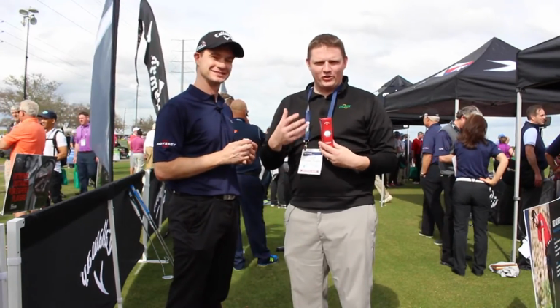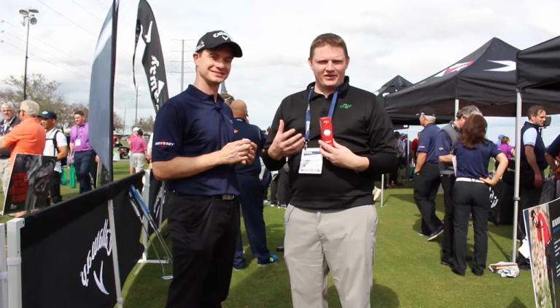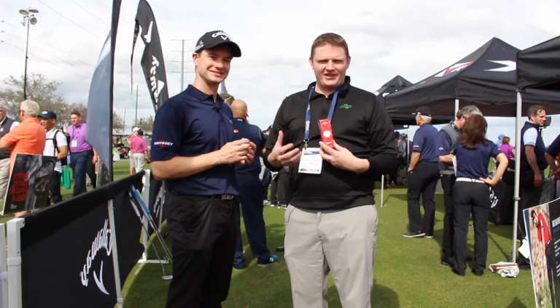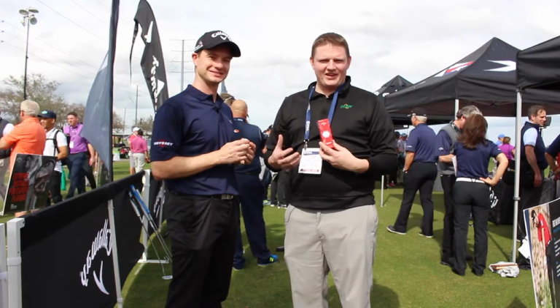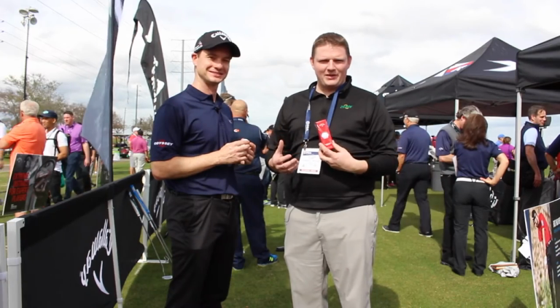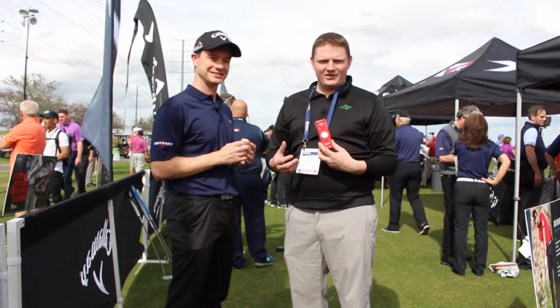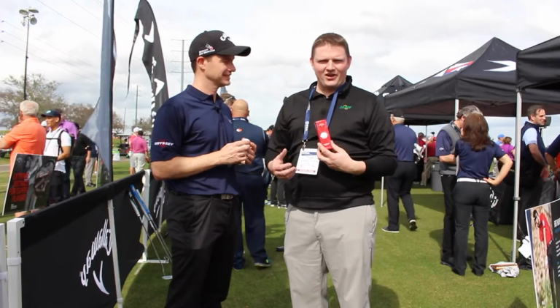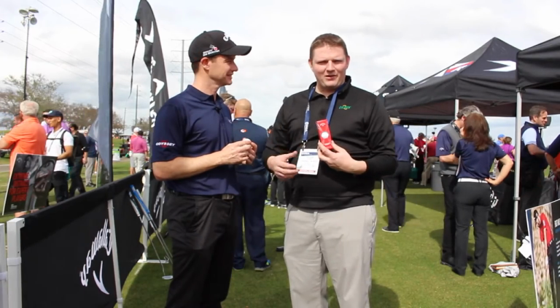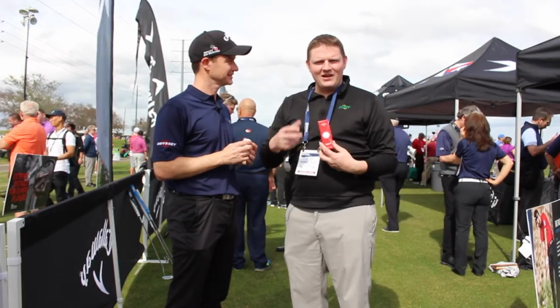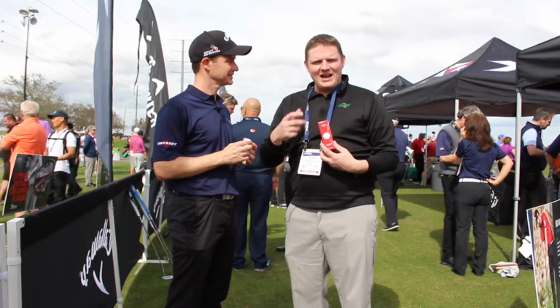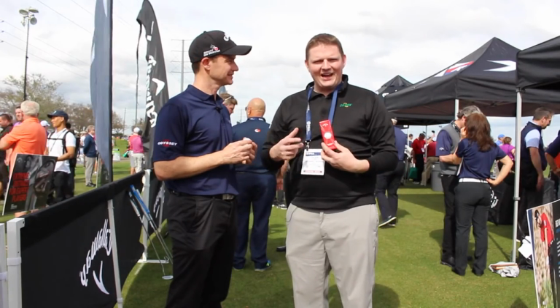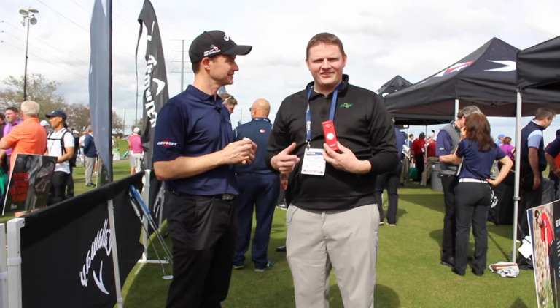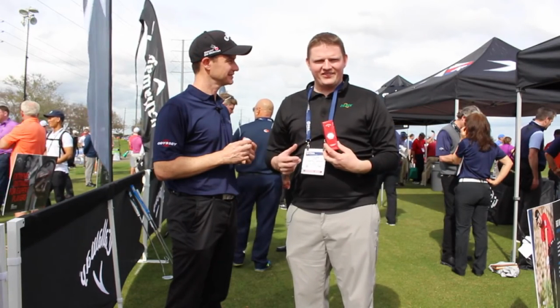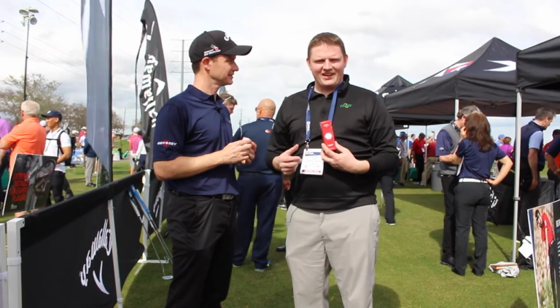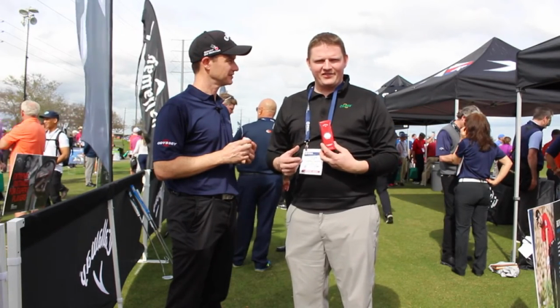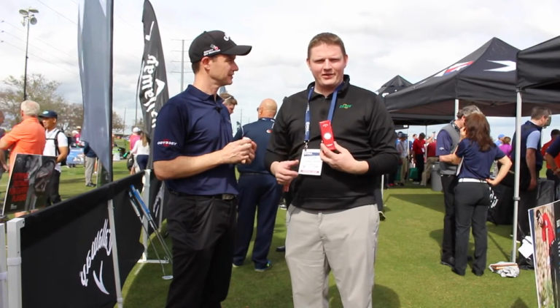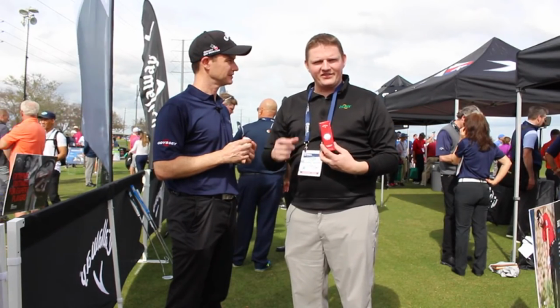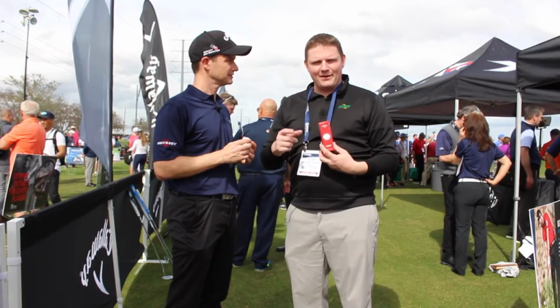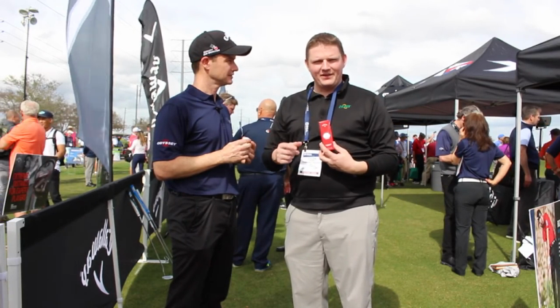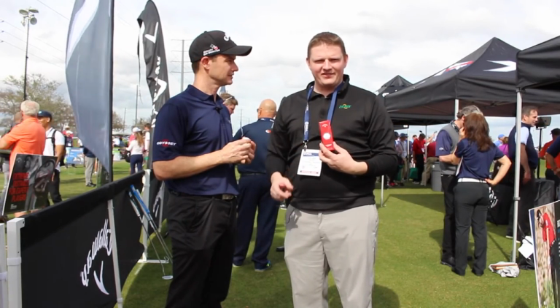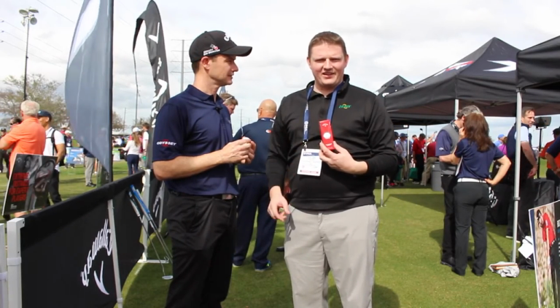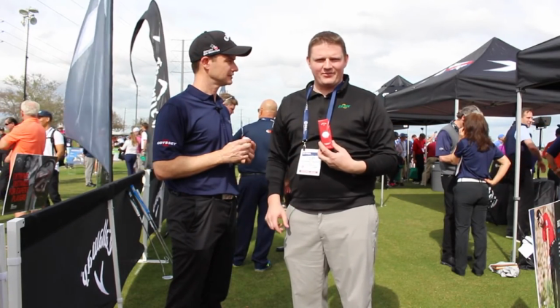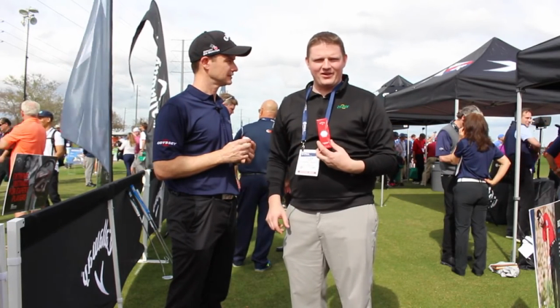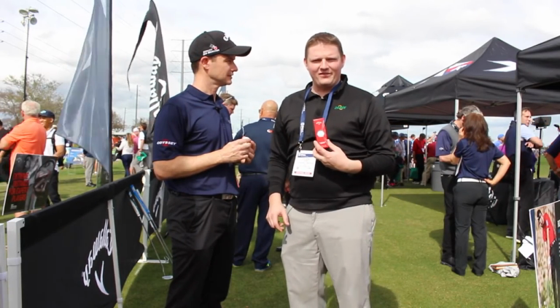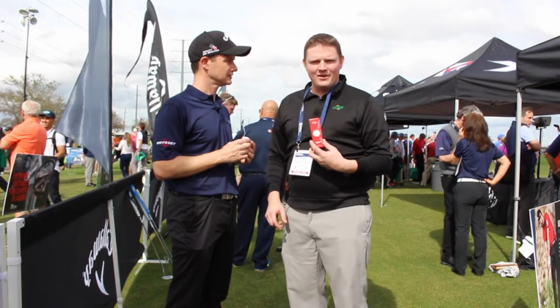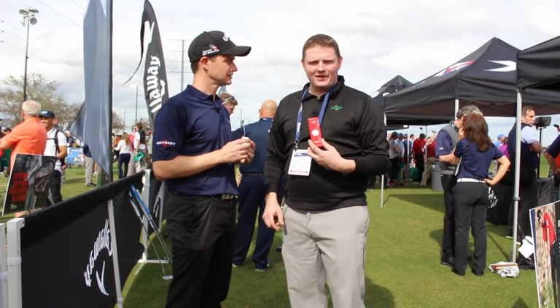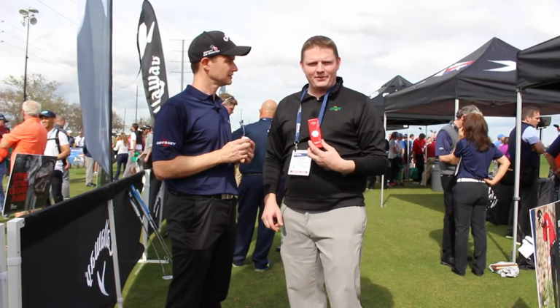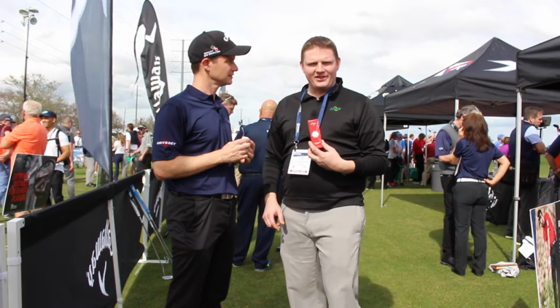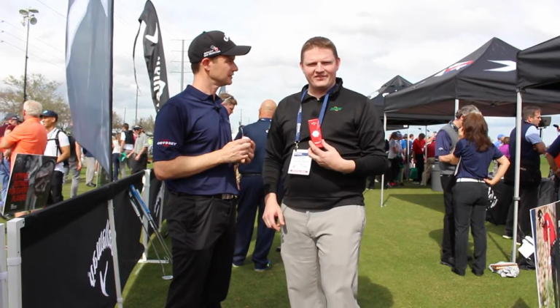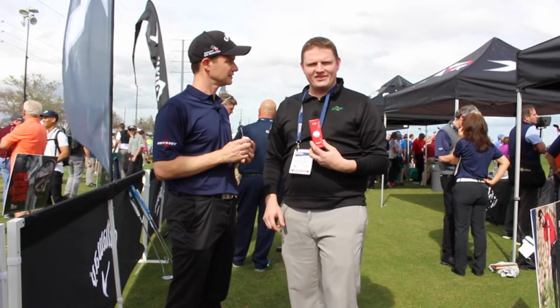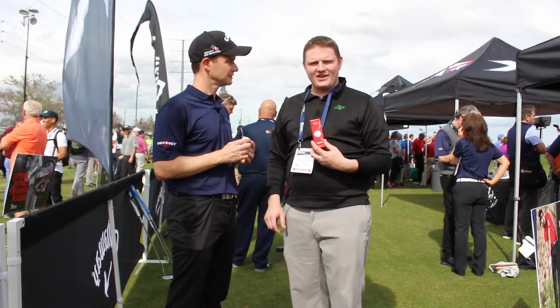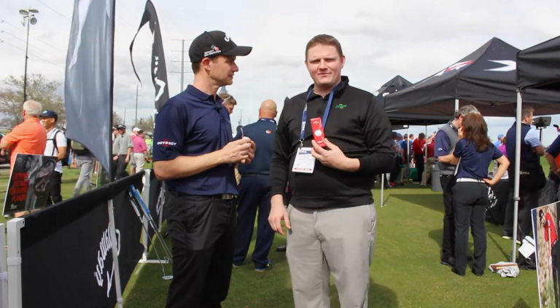As you can hear, Callaway is super excited about the golf ball, as is Second Swing. Stop into Second Swing Golf and pick up your dozen today.